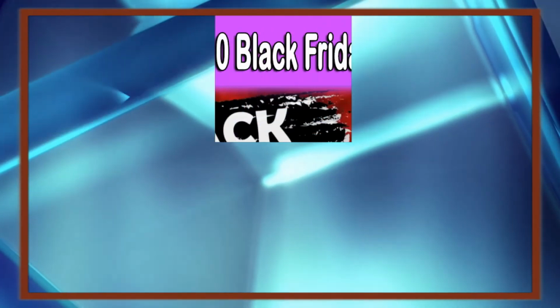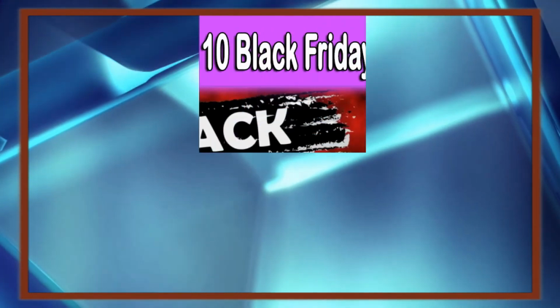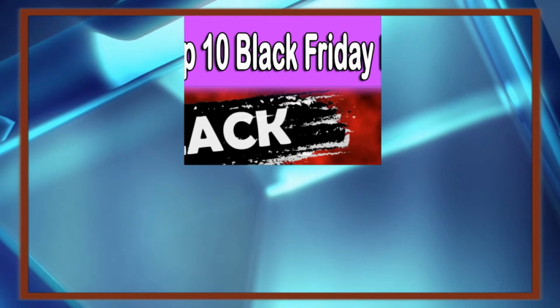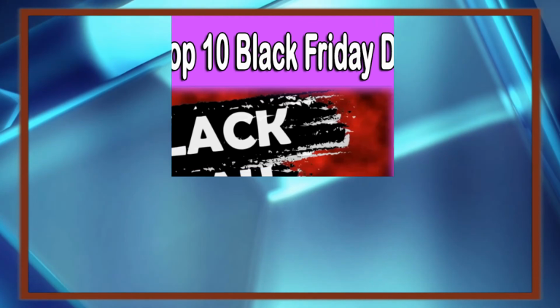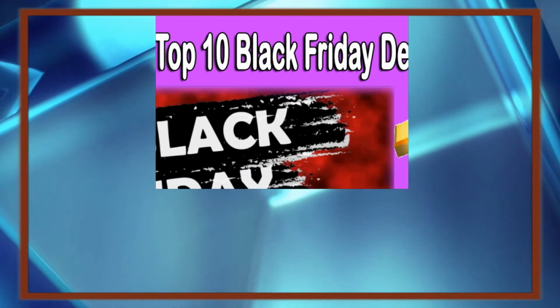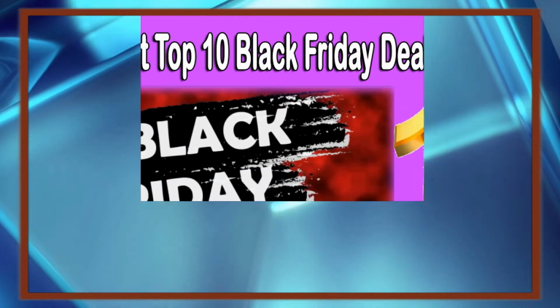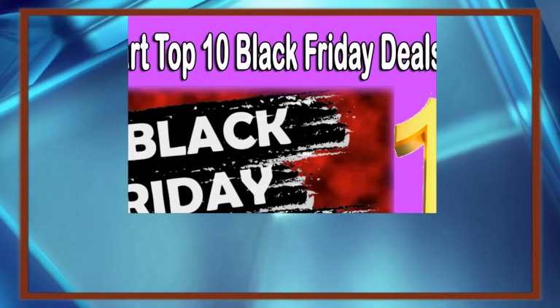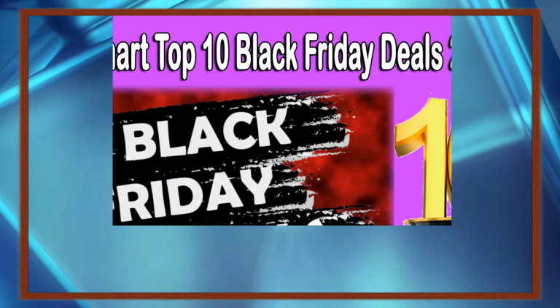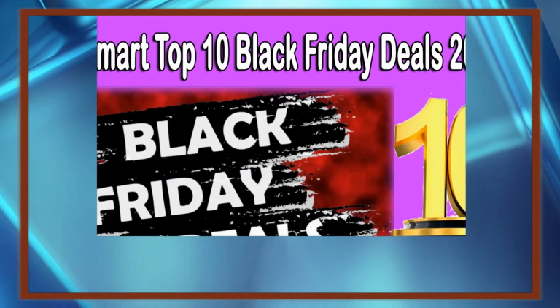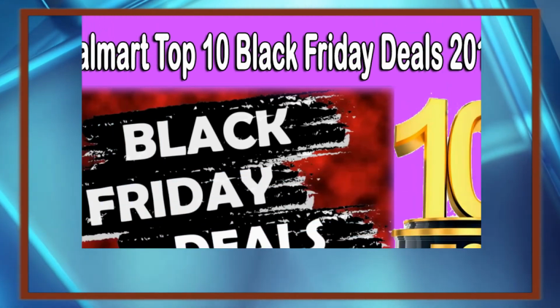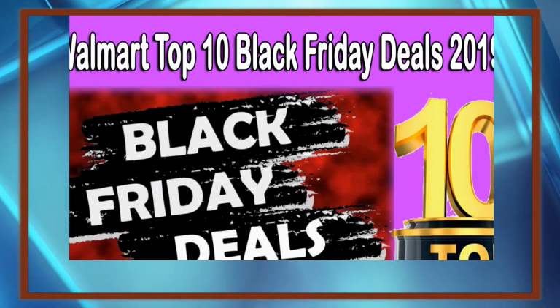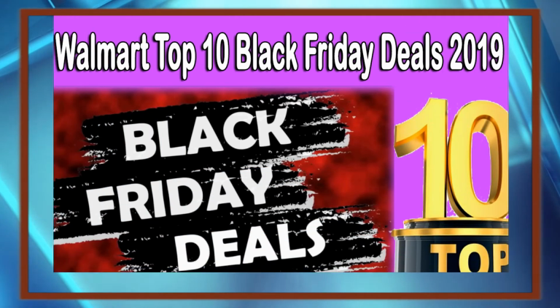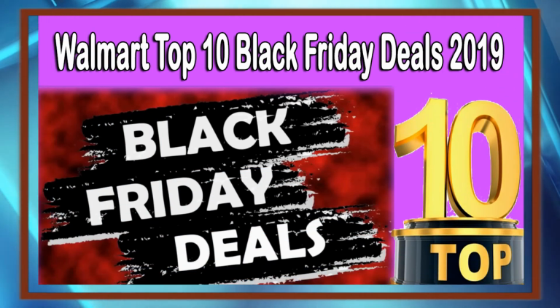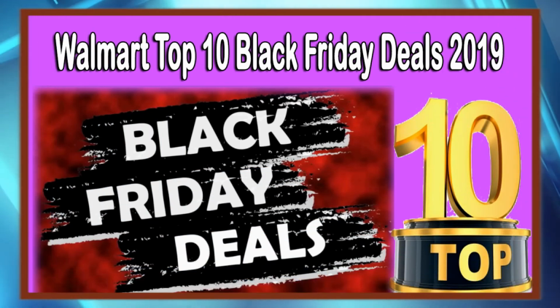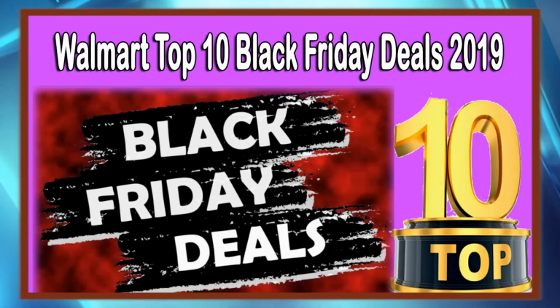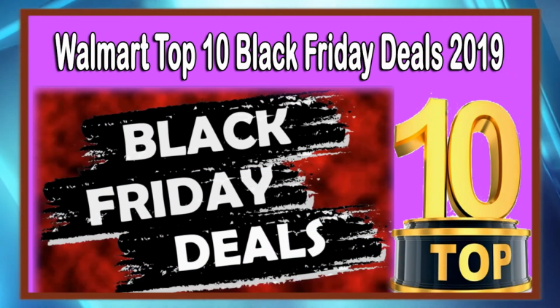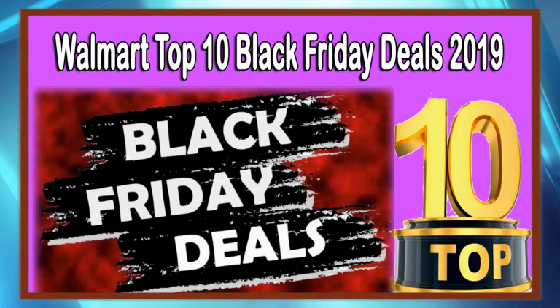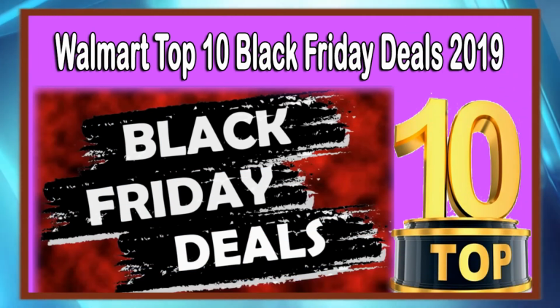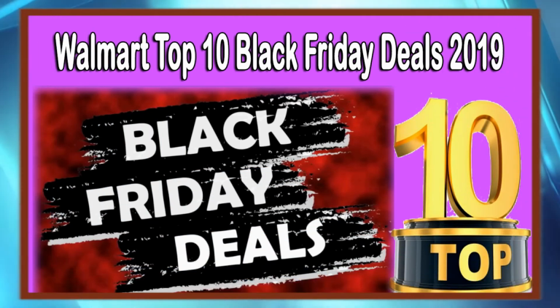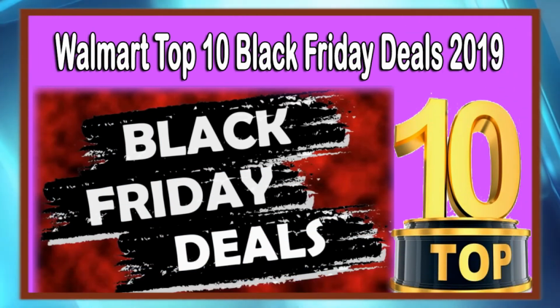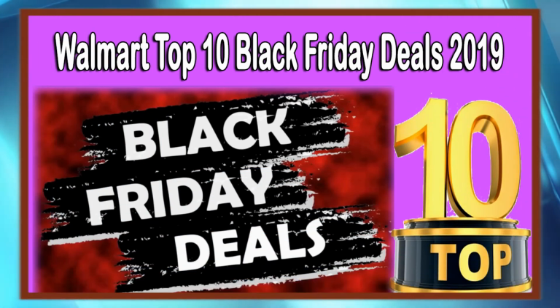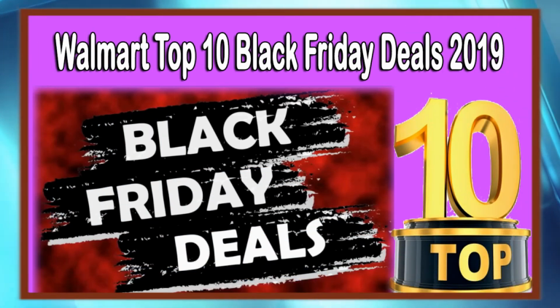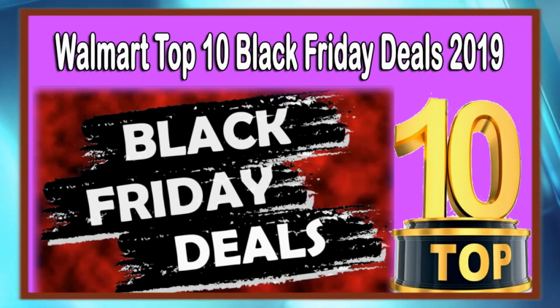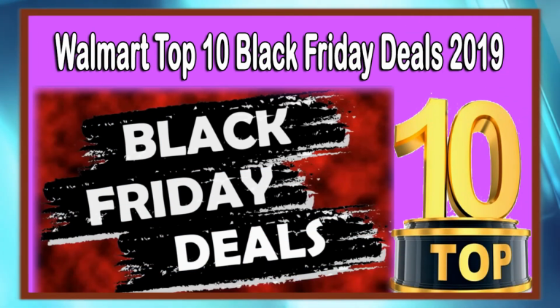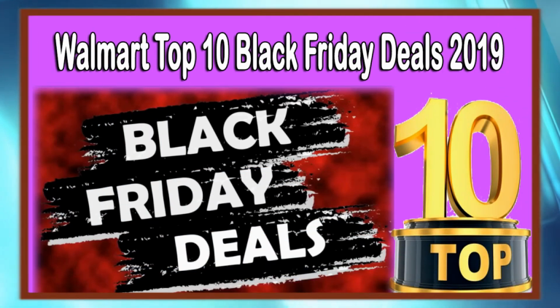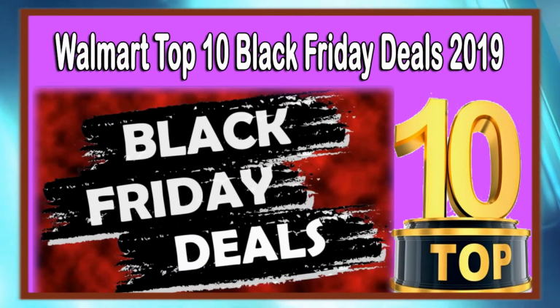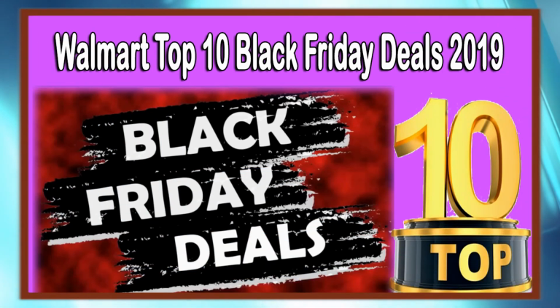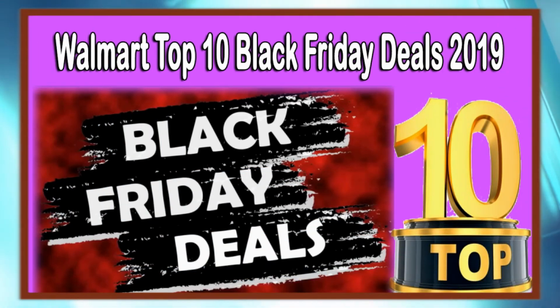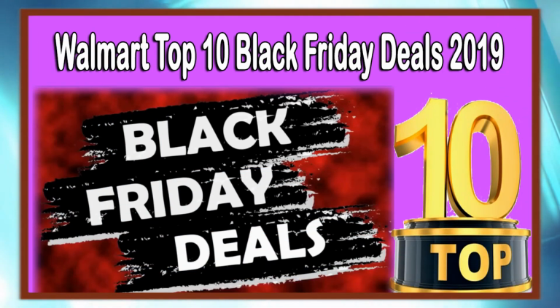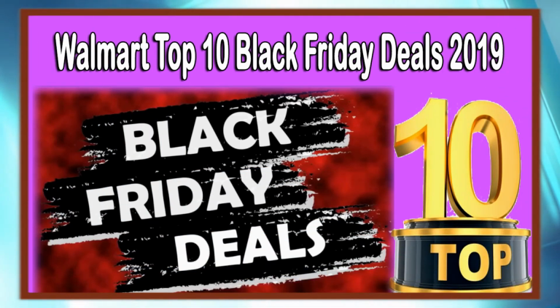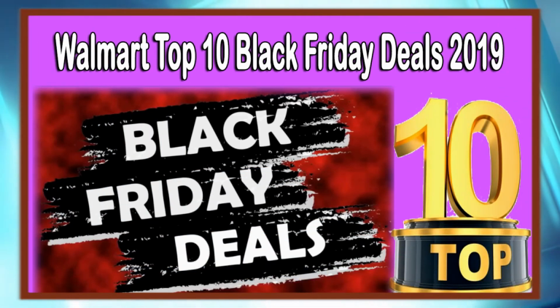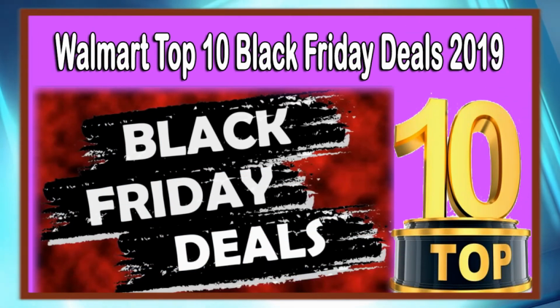Walmart Top 10 Black Friday Deals 2019 from BFAds.